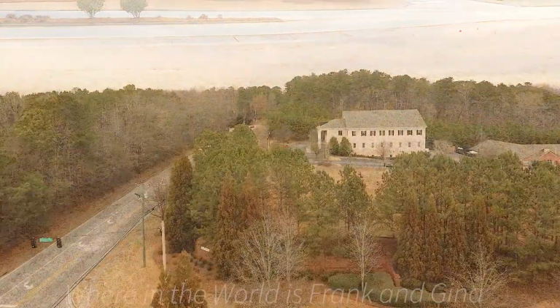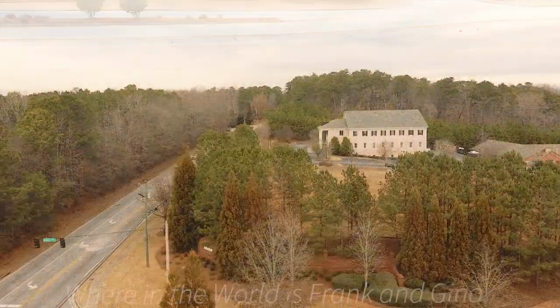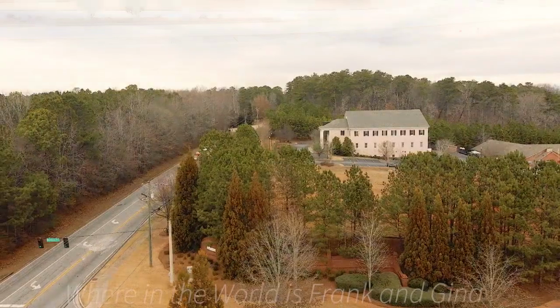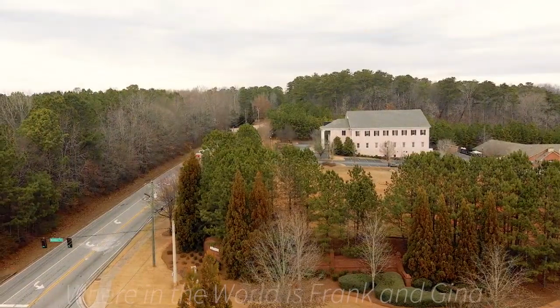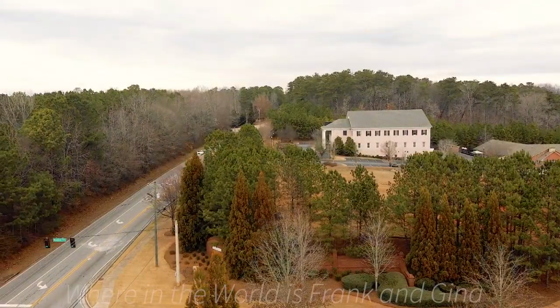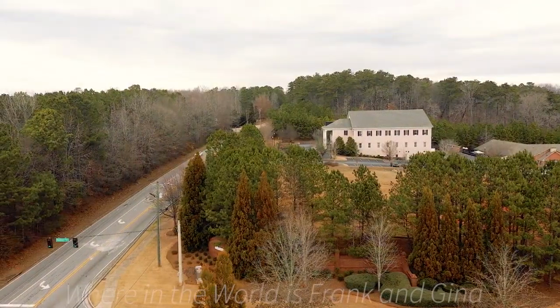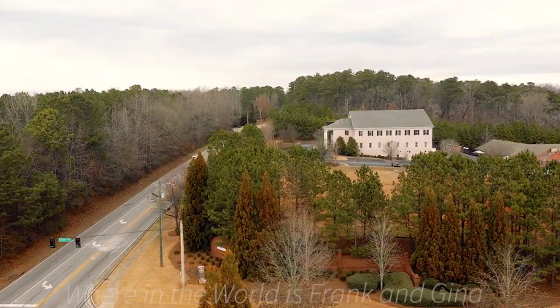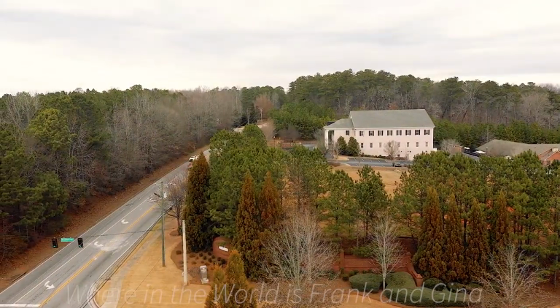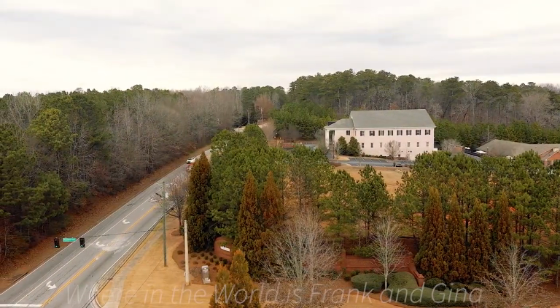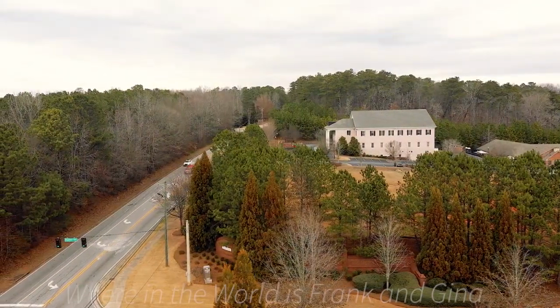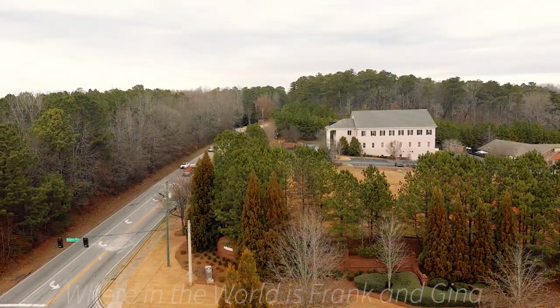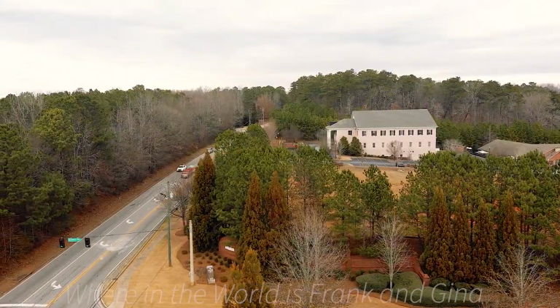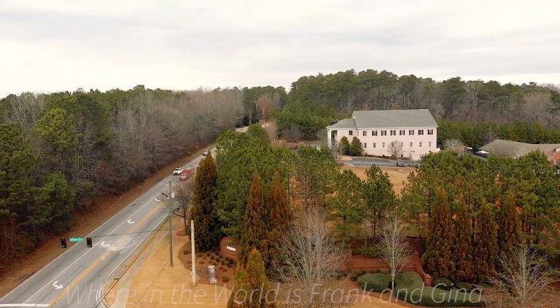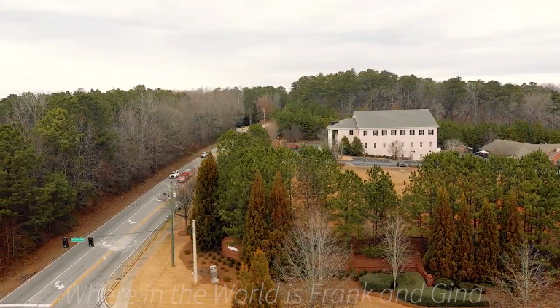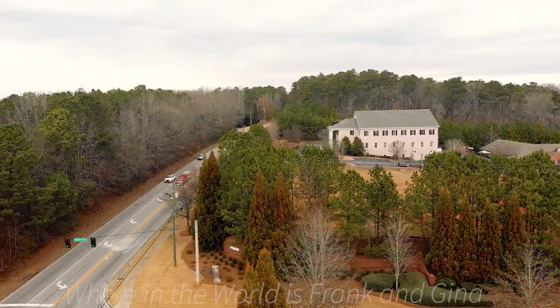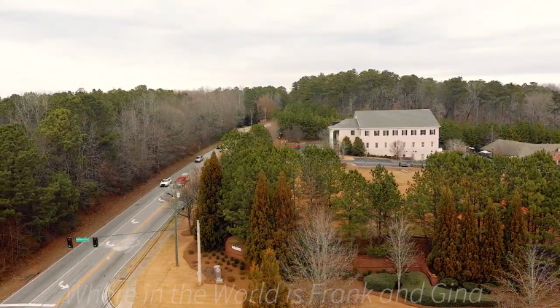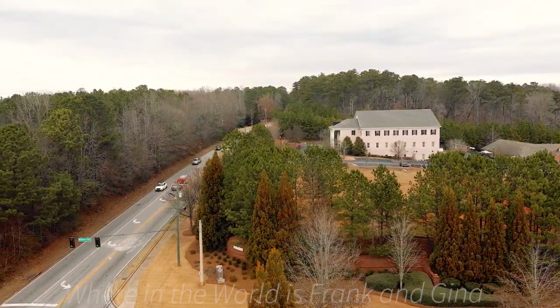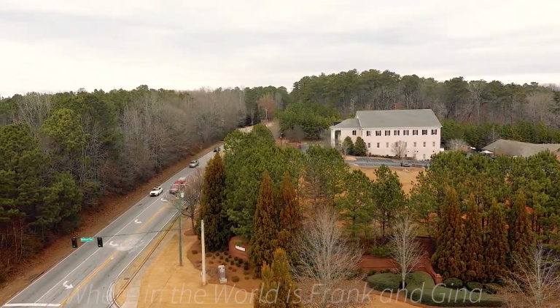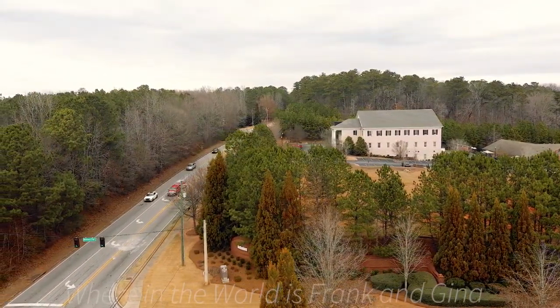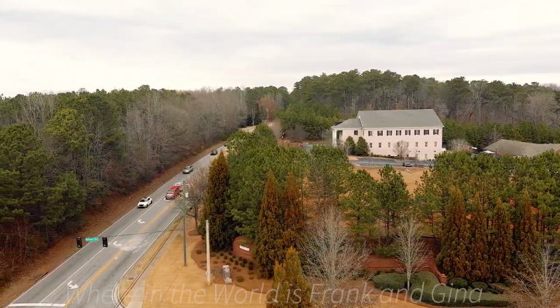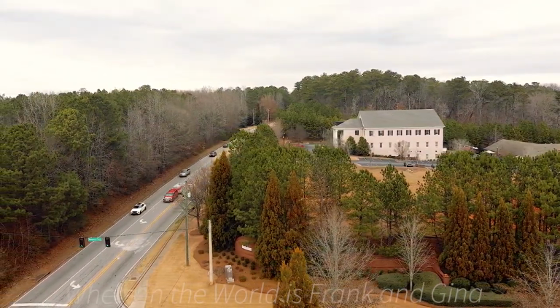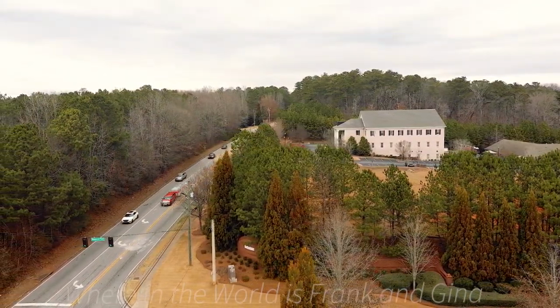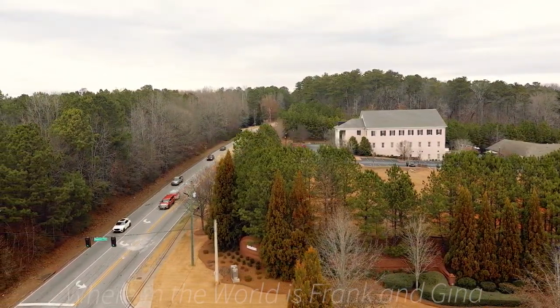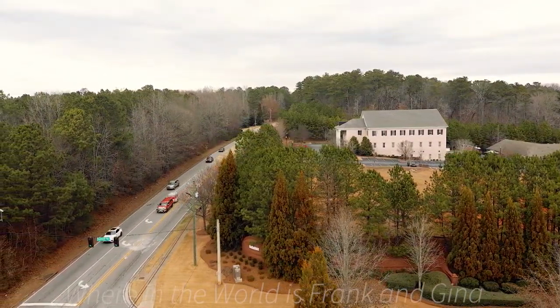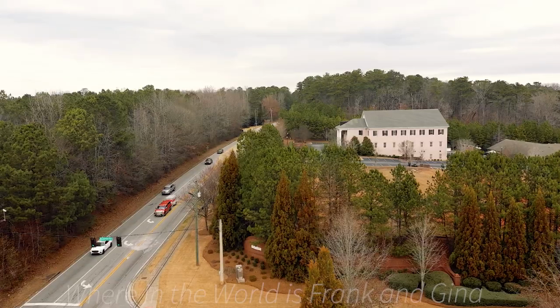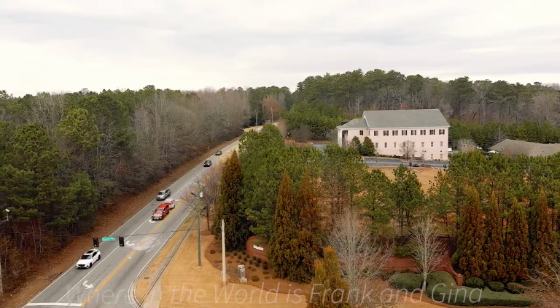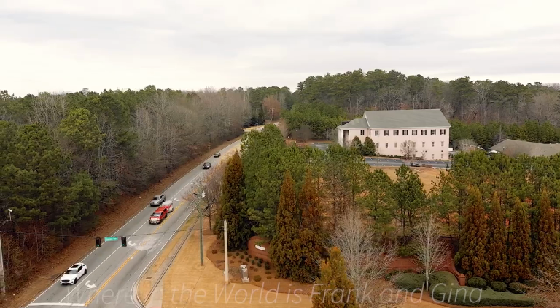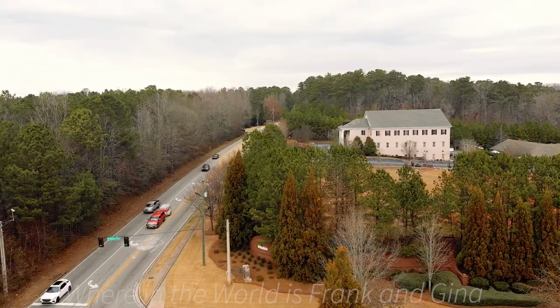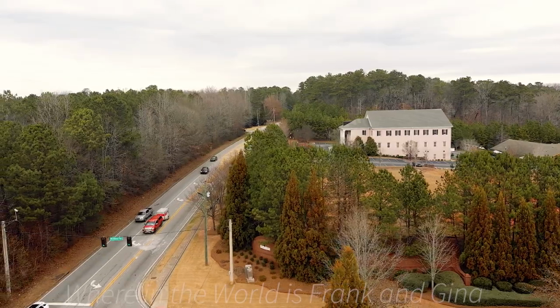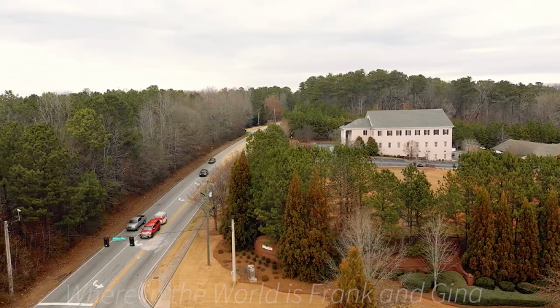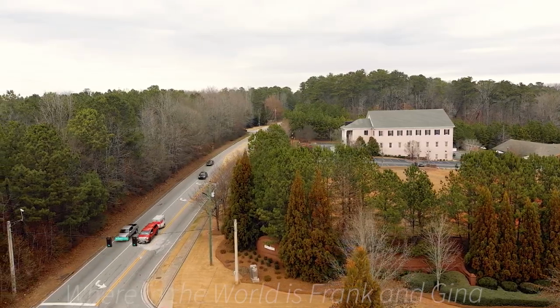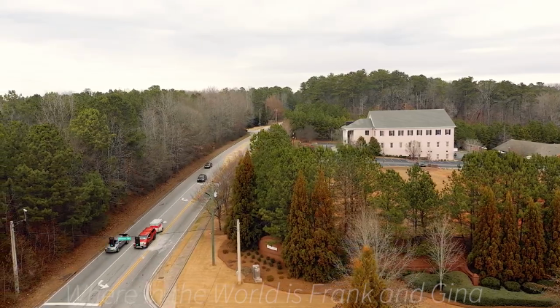And here's a reverse elevated shot of the Chapel Hill Road area, as if you were traveling from Douglasville, Georgia.